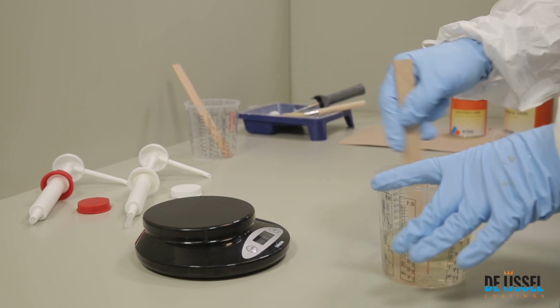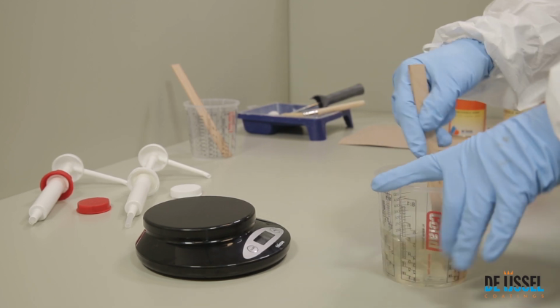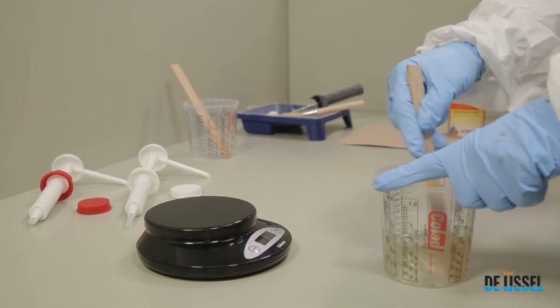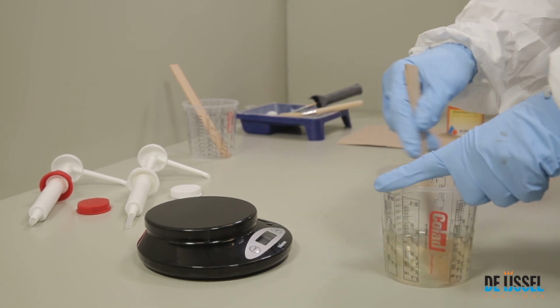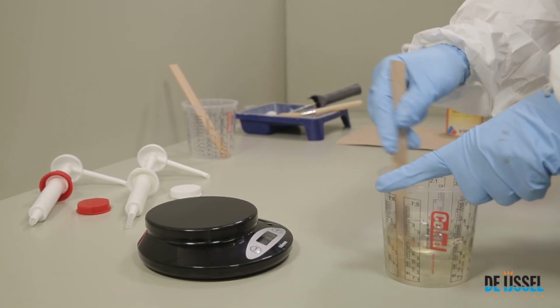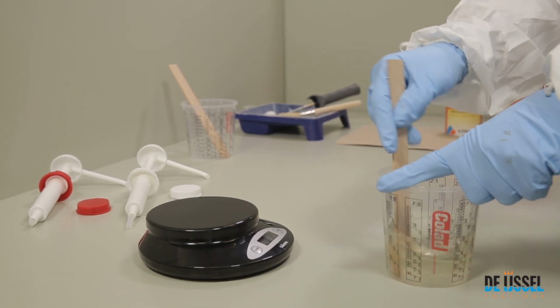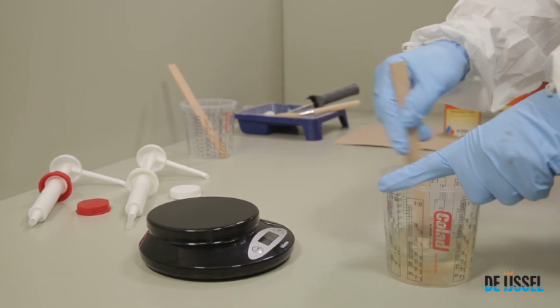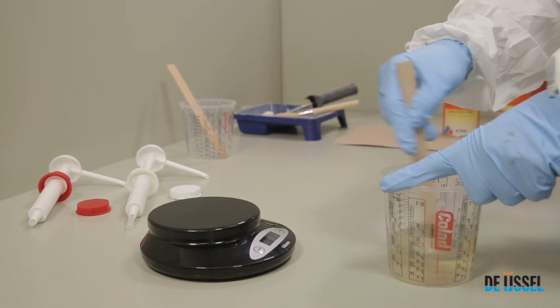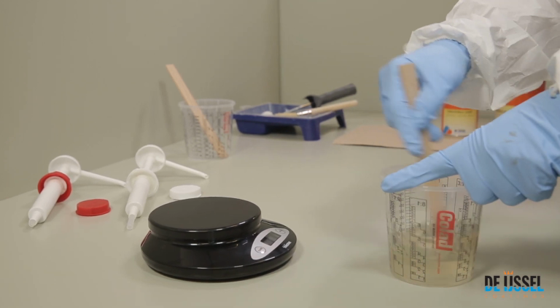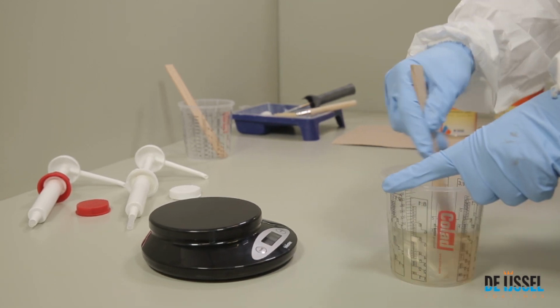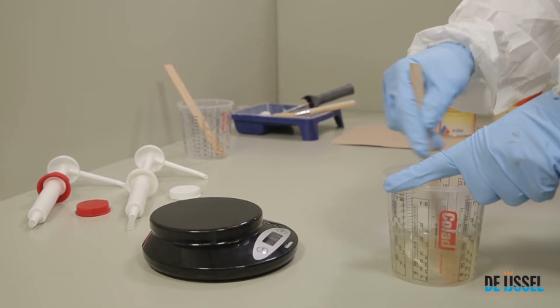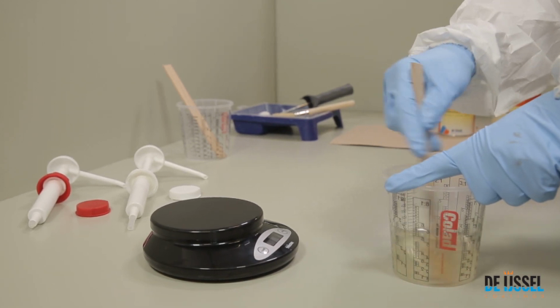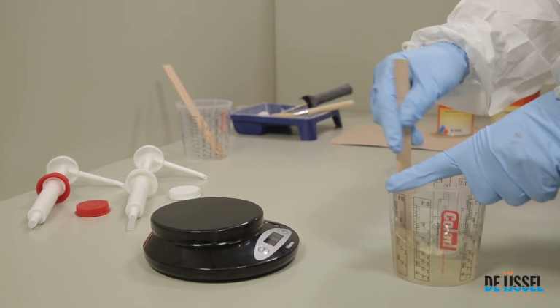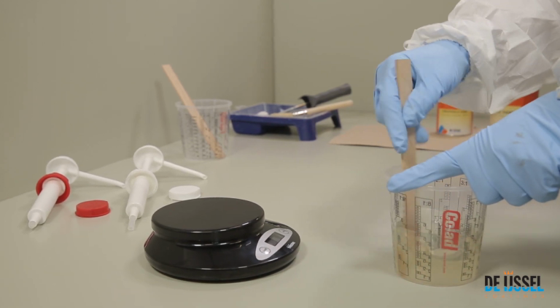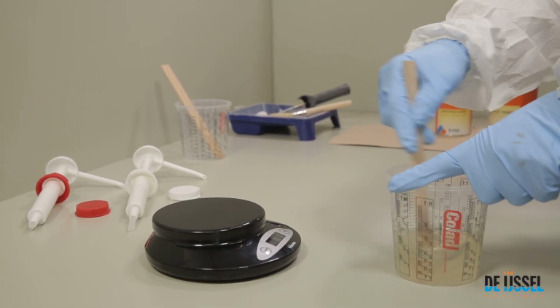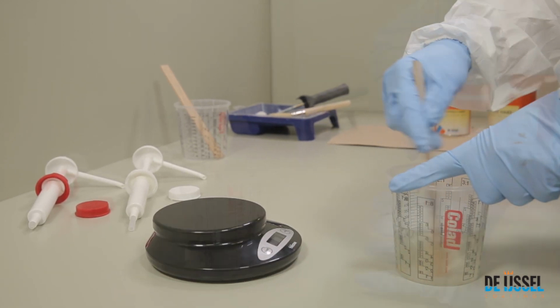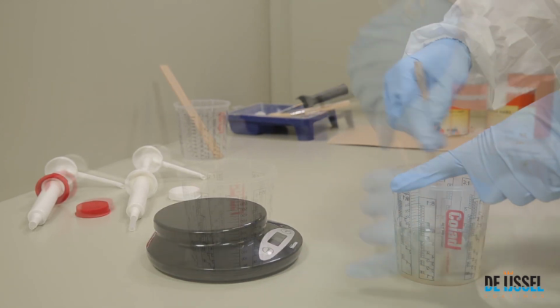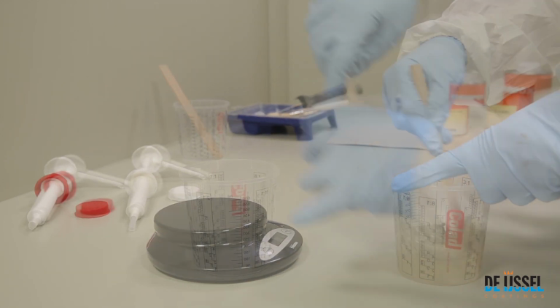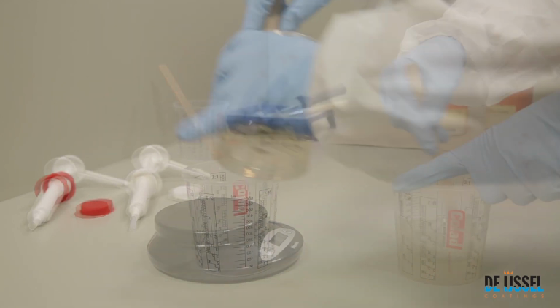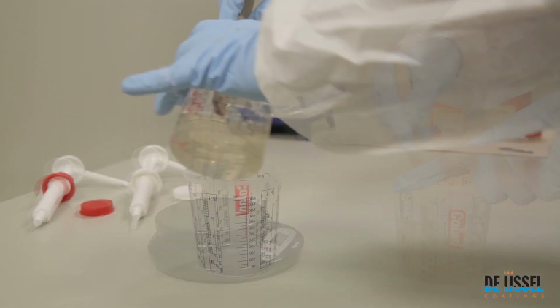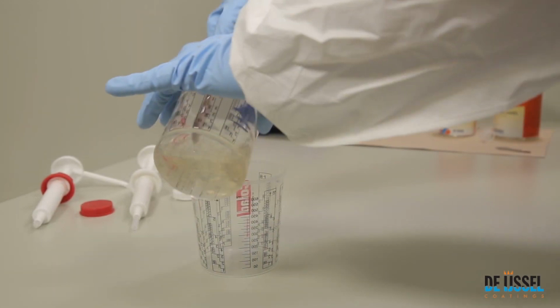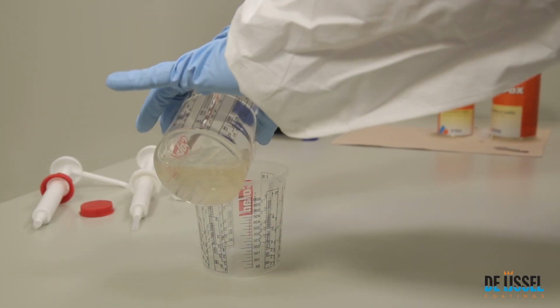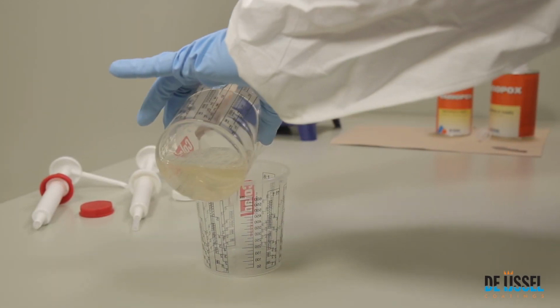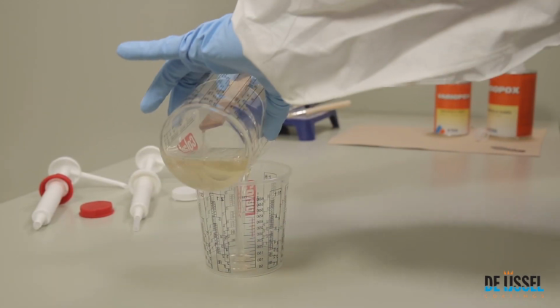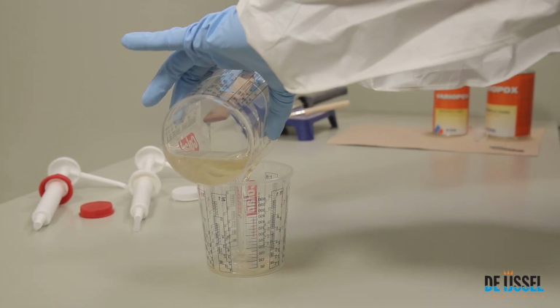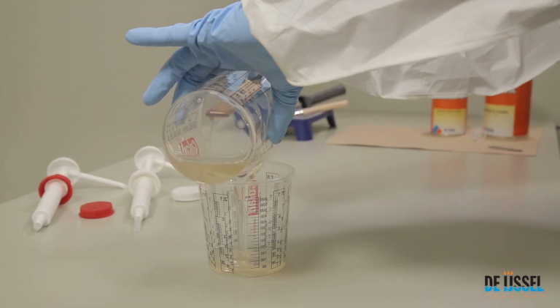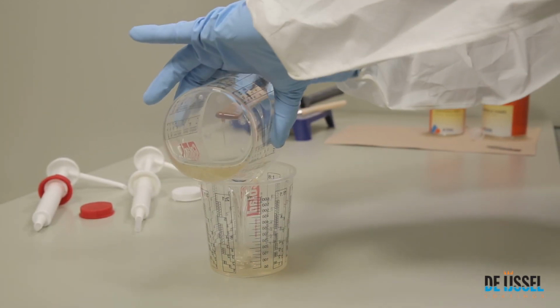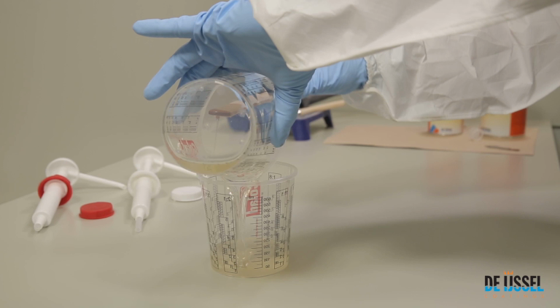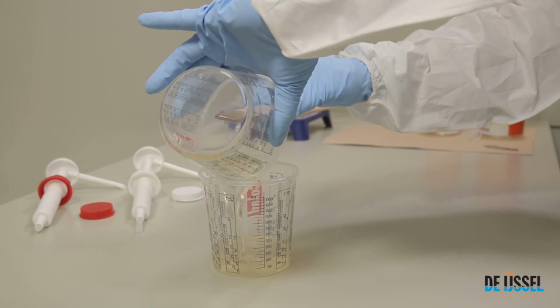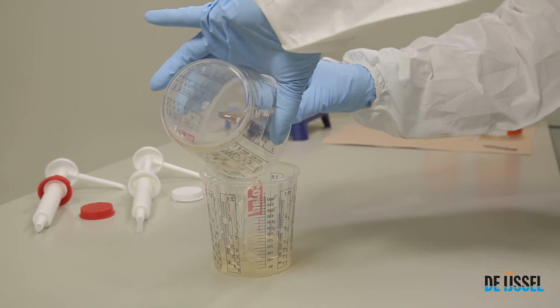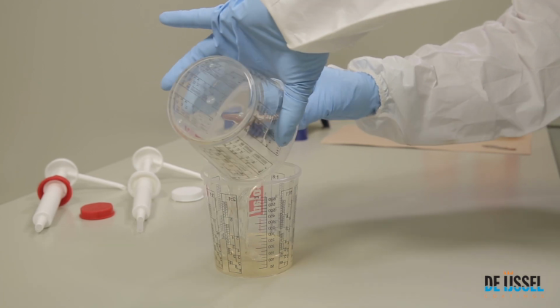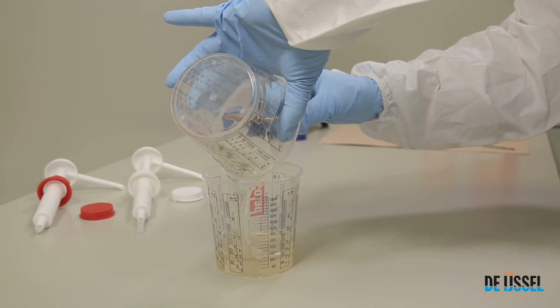Stir the mixture thoroughly until homogenous. Pour the mixture into a clean mixing cup and stir again.